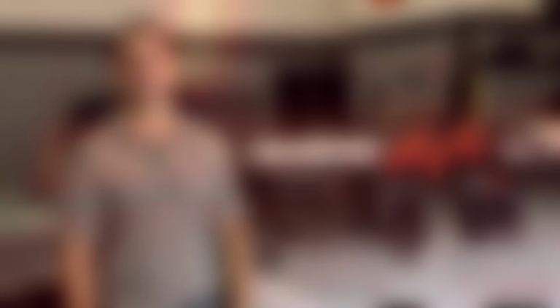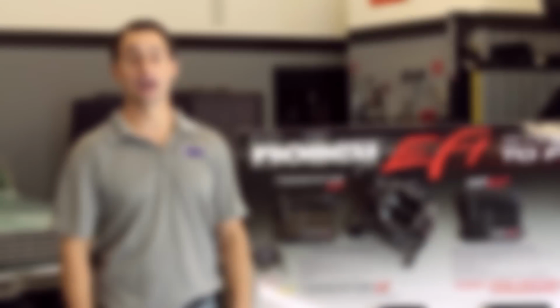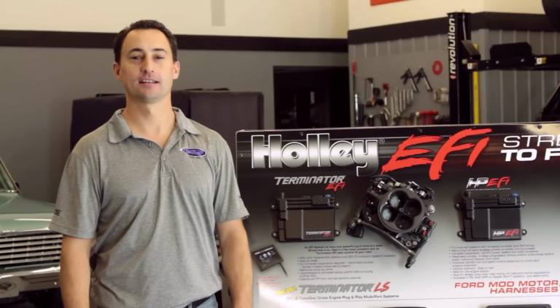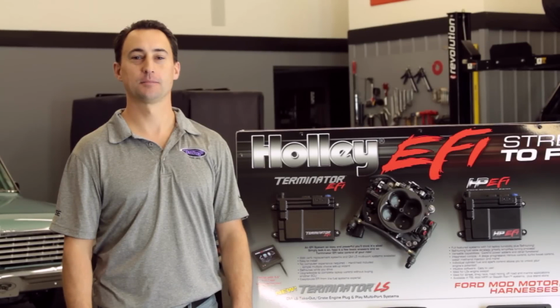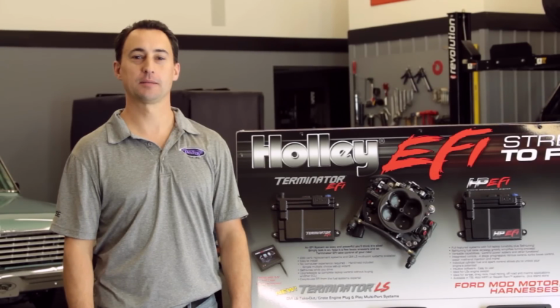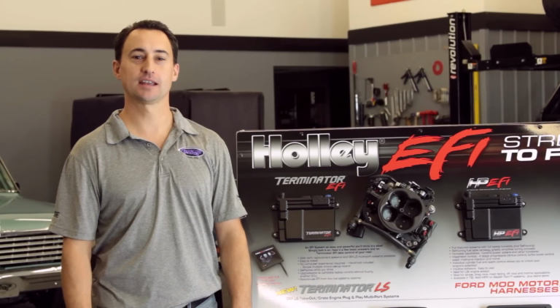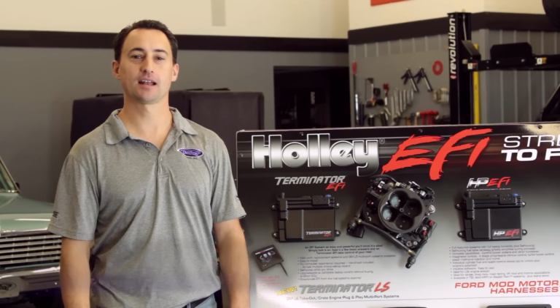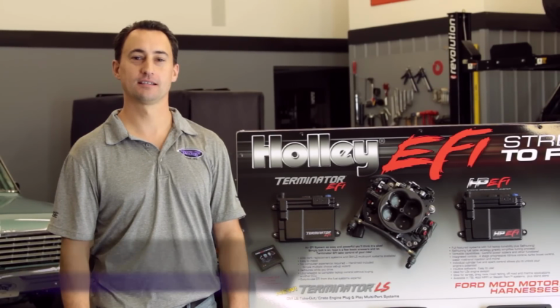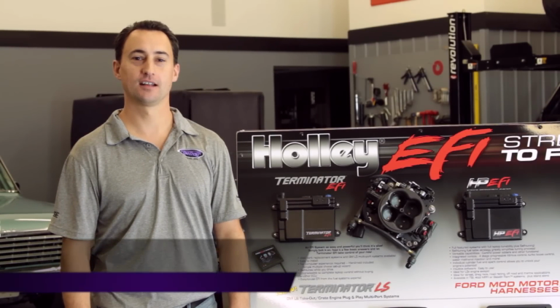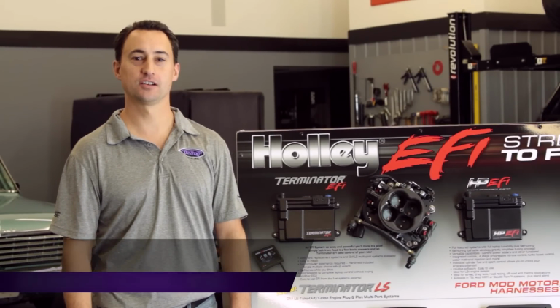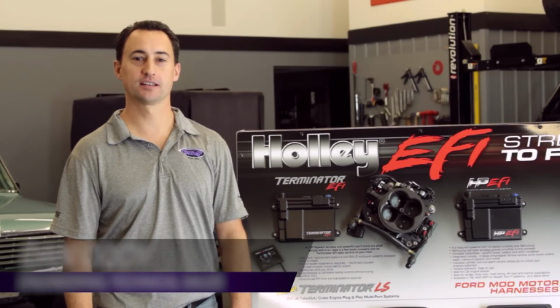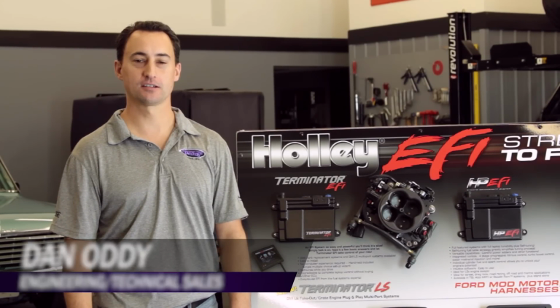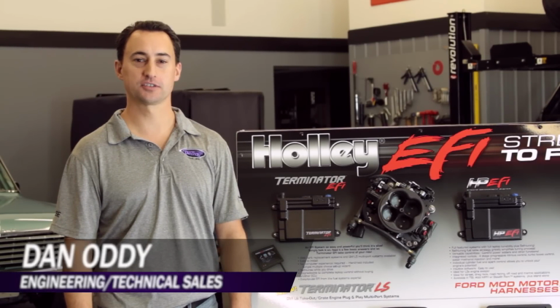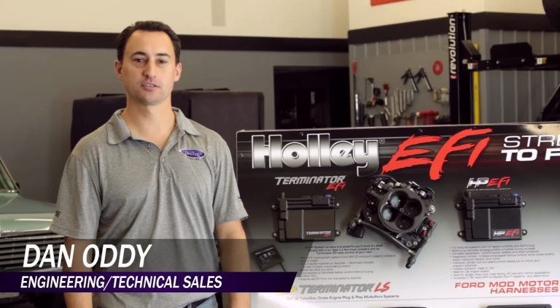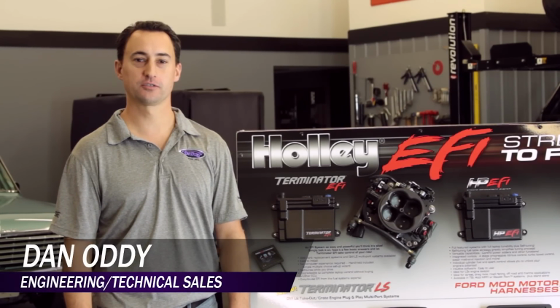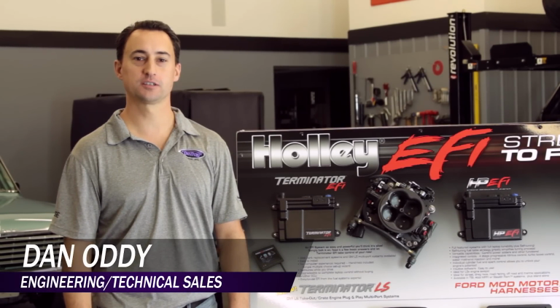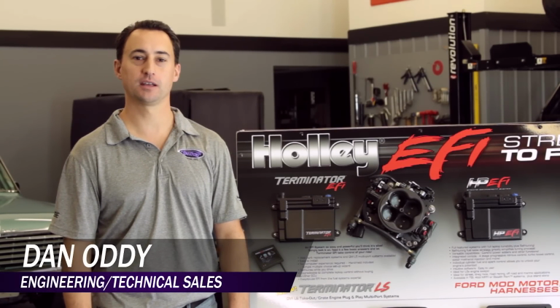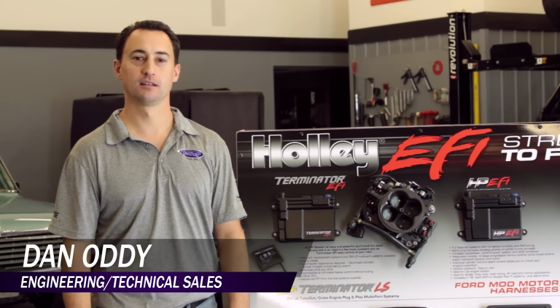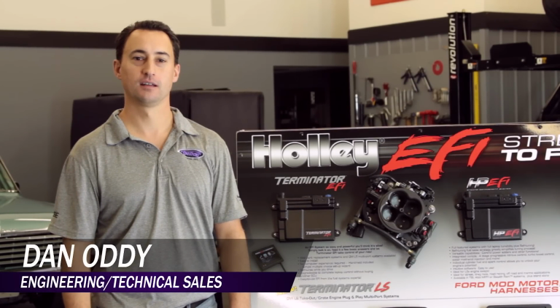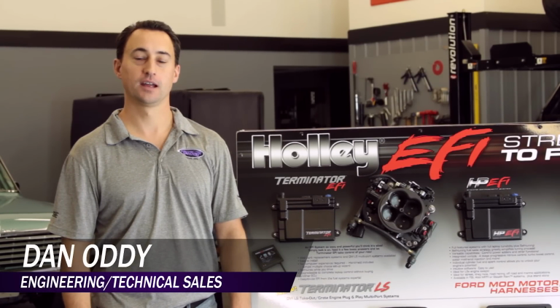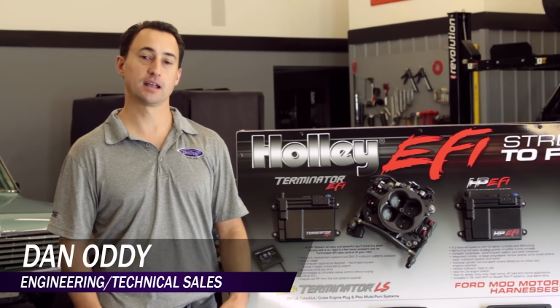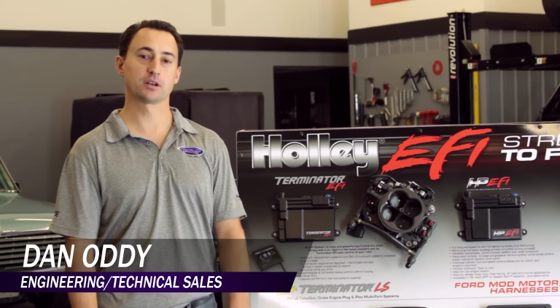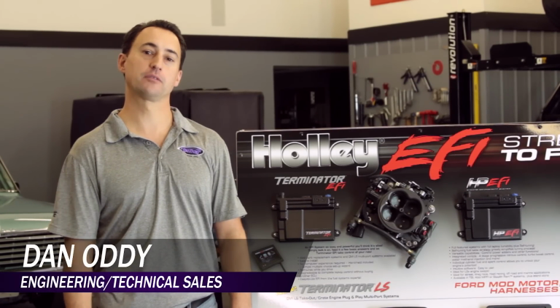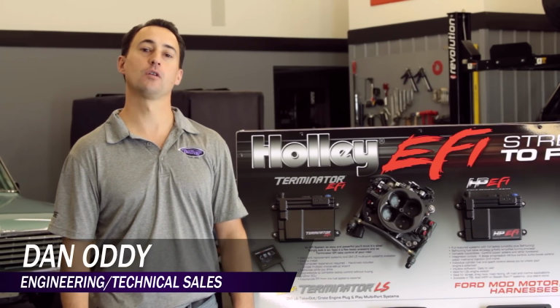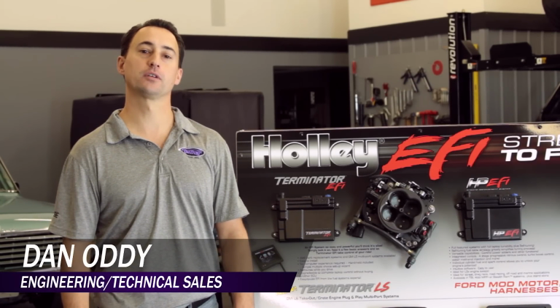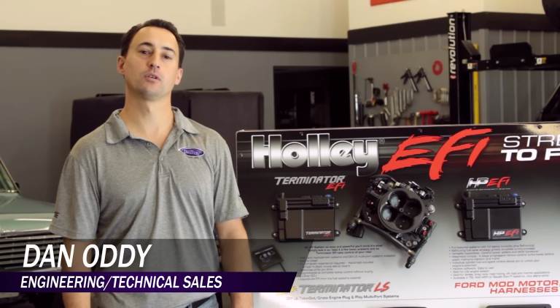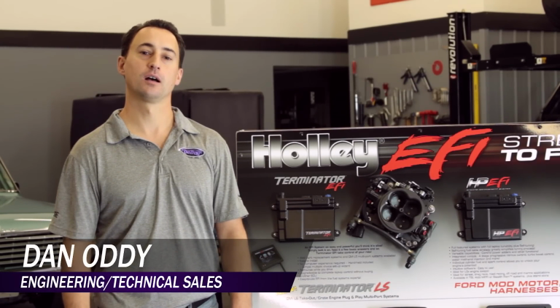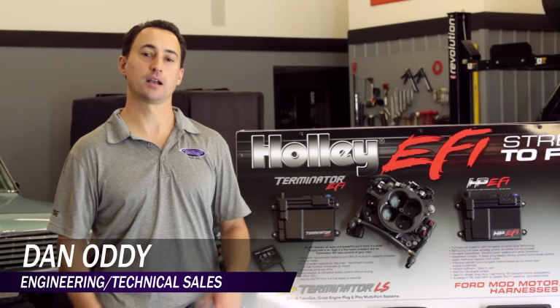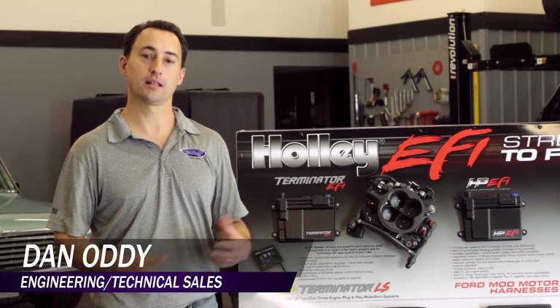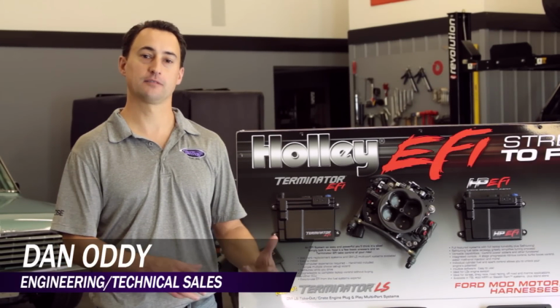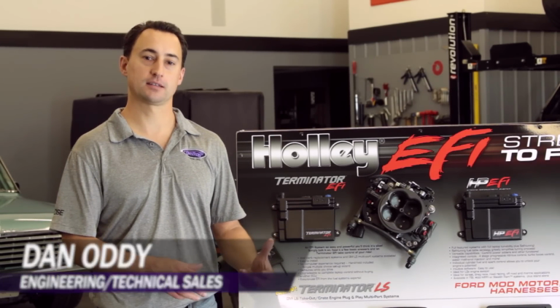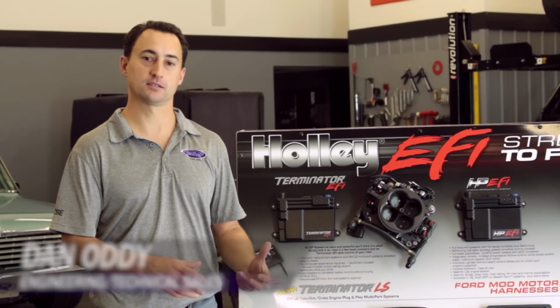Hi, my name is Dan Otti, Engineering and Technical Sales for Detroit Speed, and today we're going to give you an overview on Holley EFI systems.